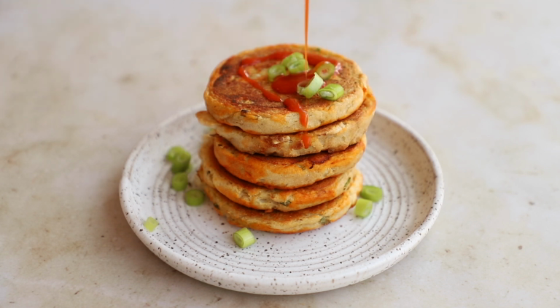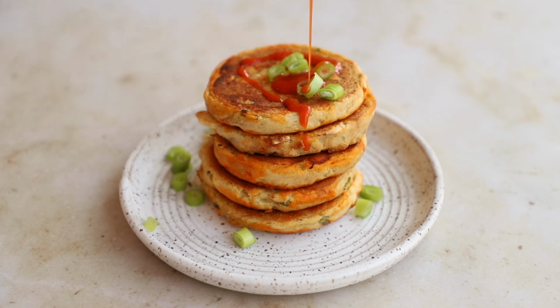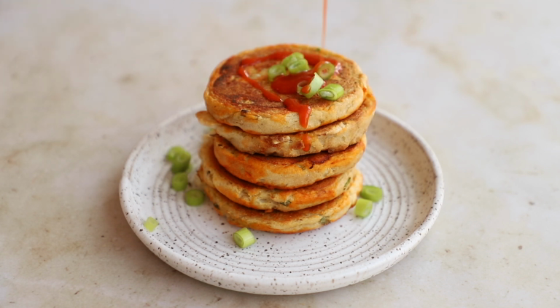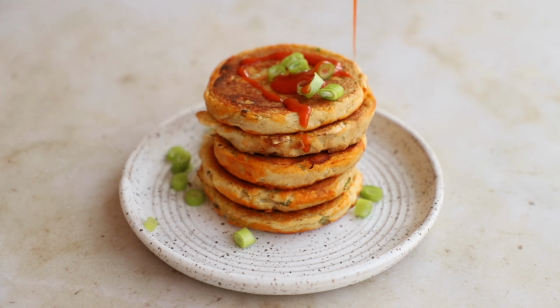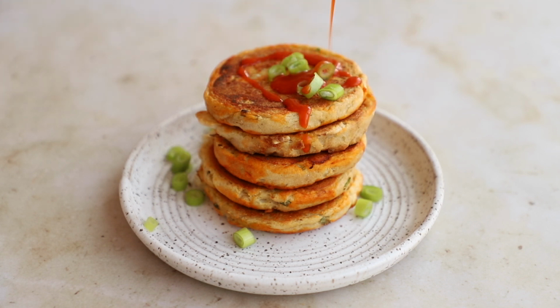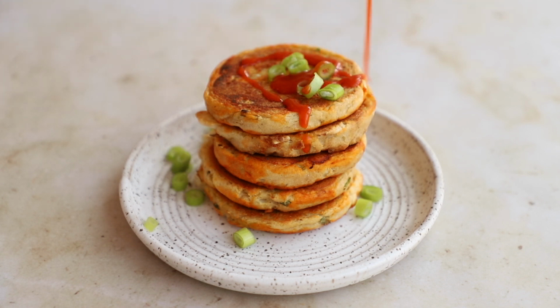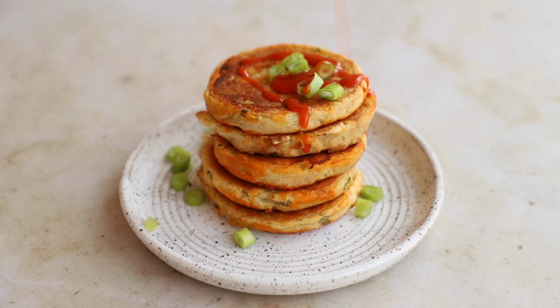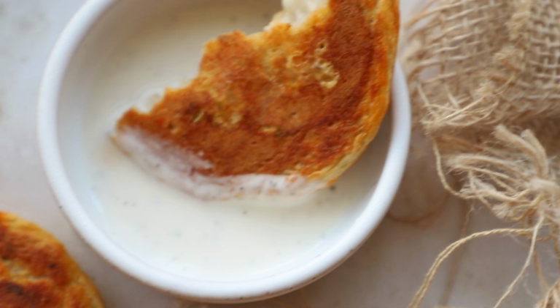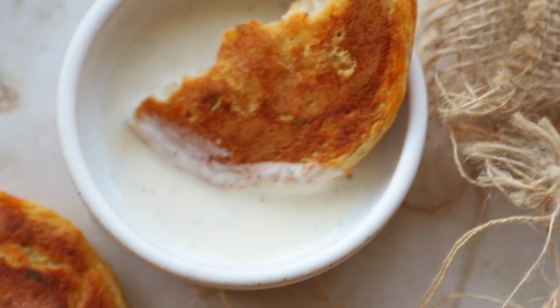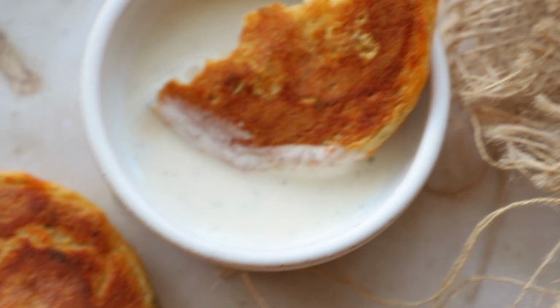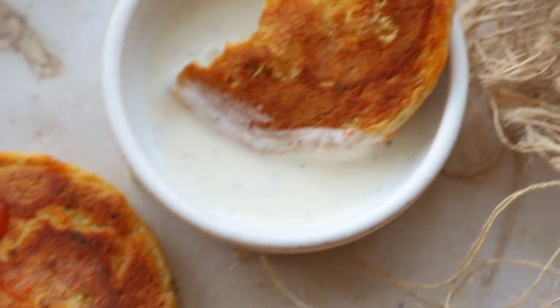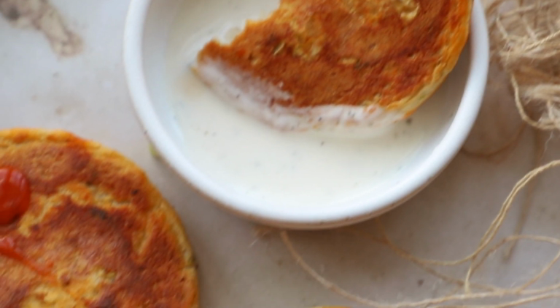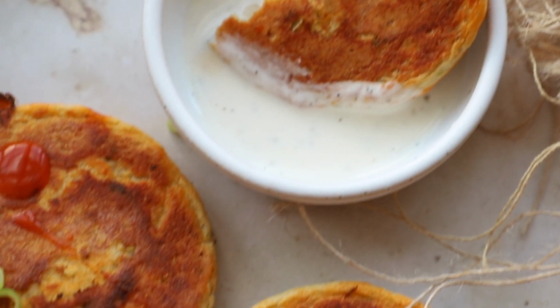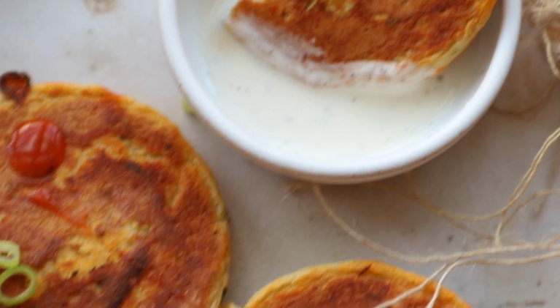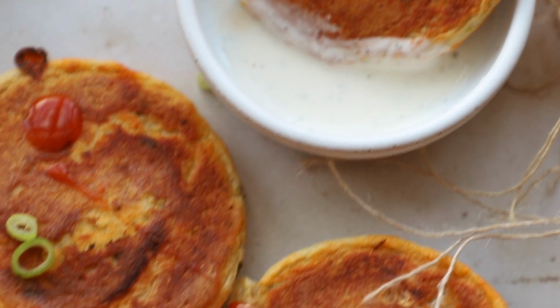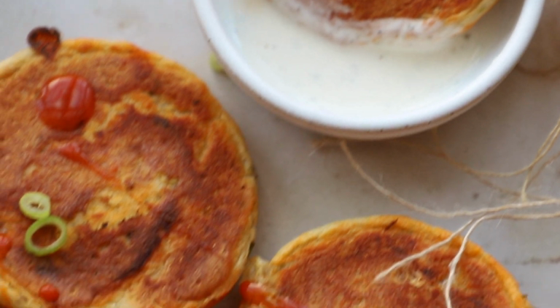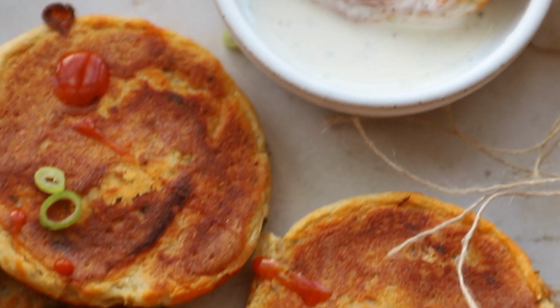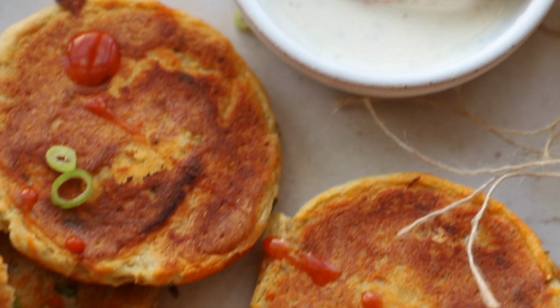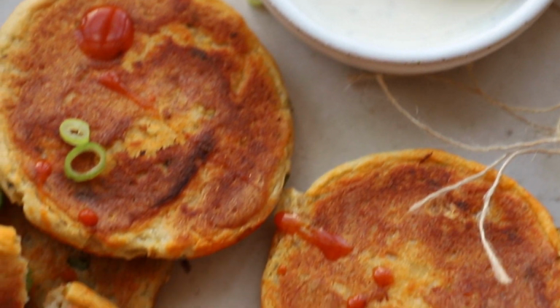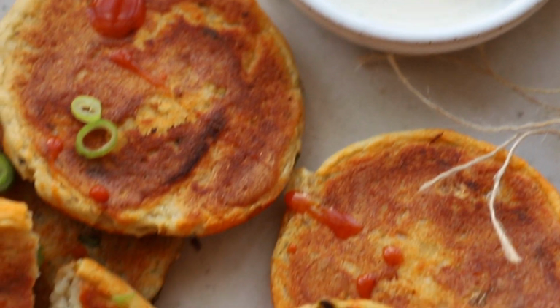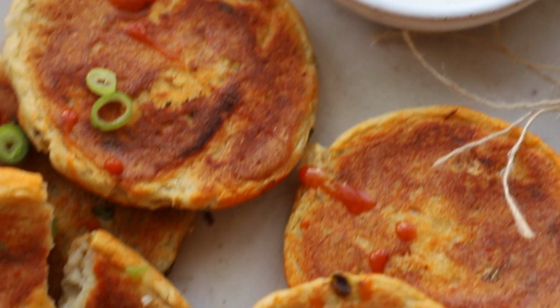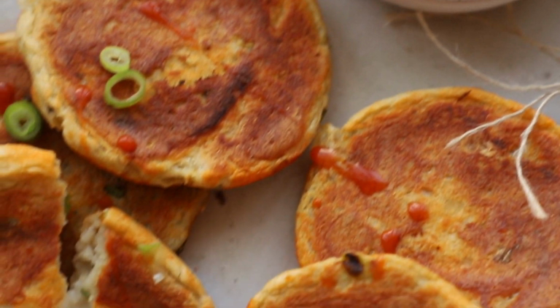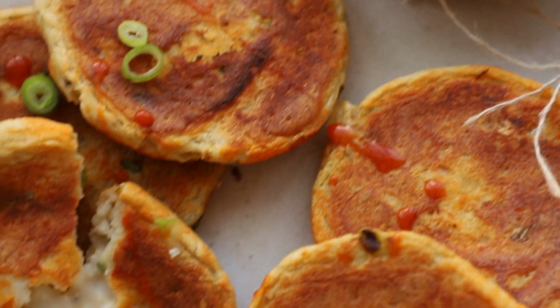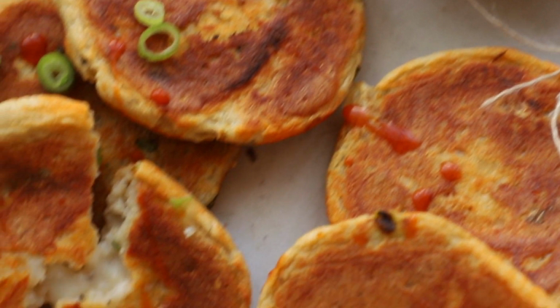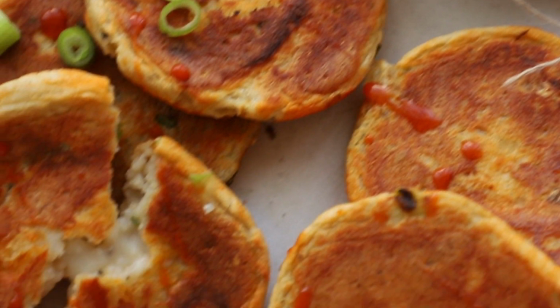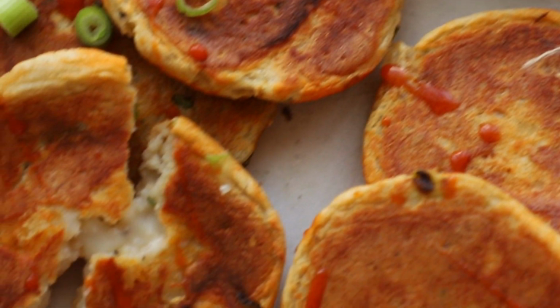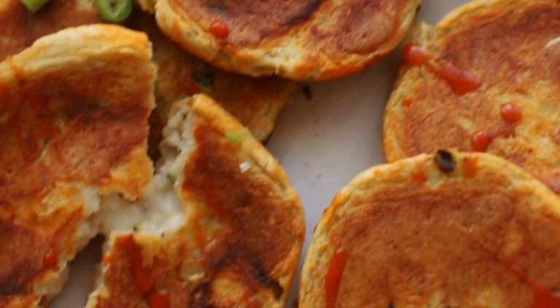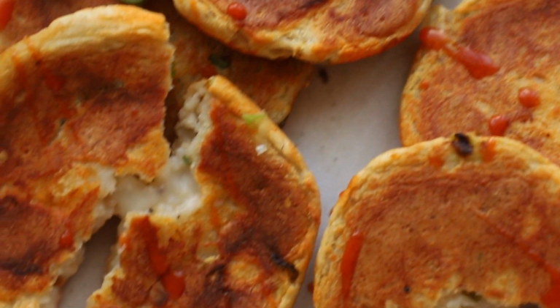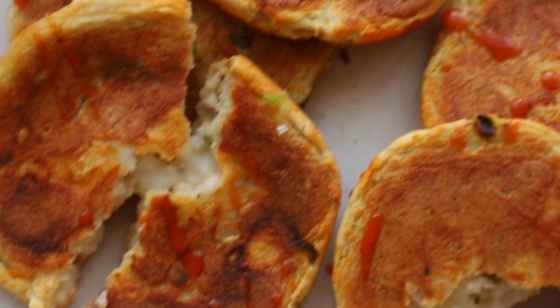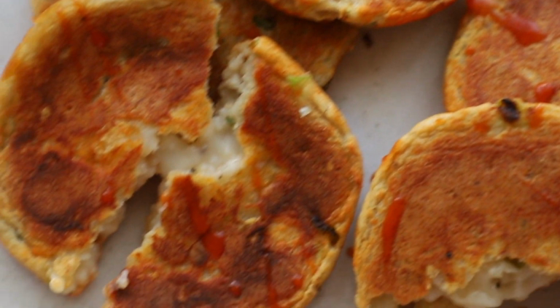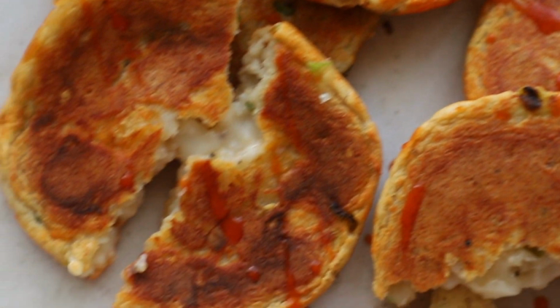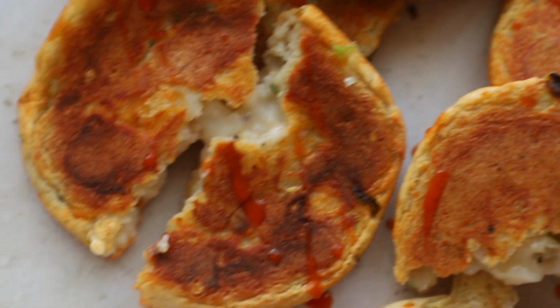These were absolutely delicious. You could dip them in some vegan ranch and I think you are really going to like them.